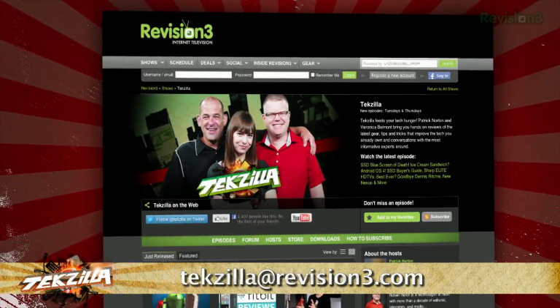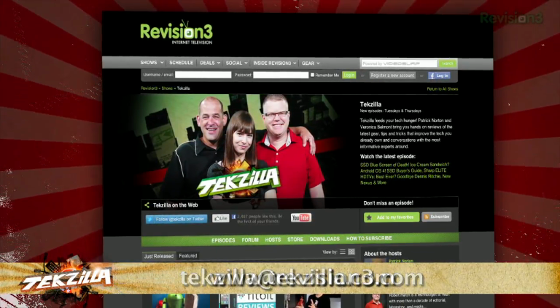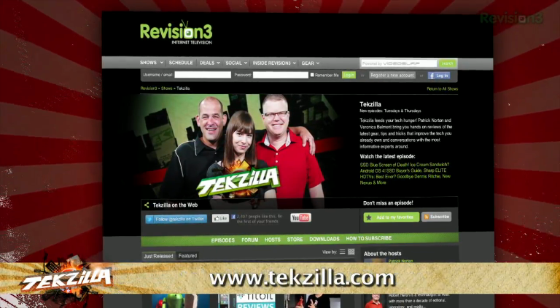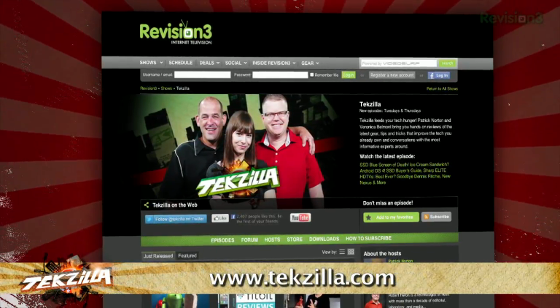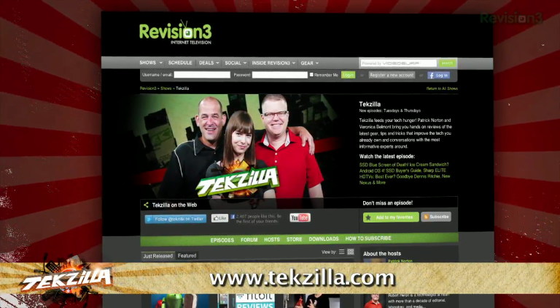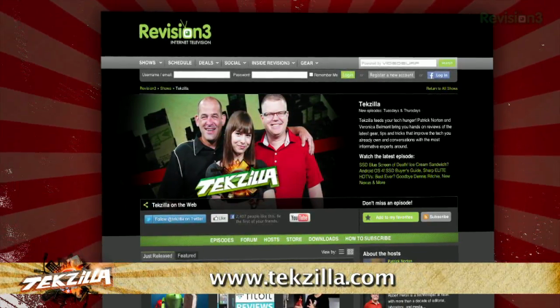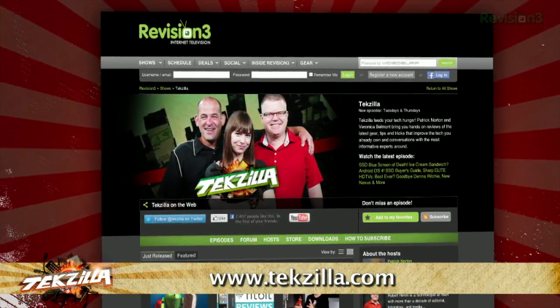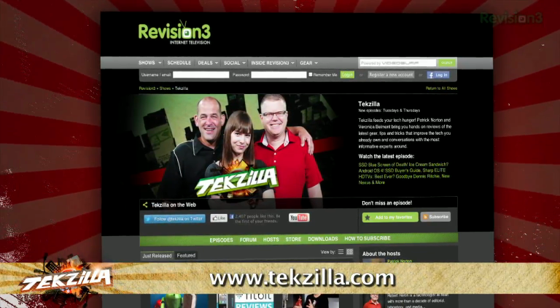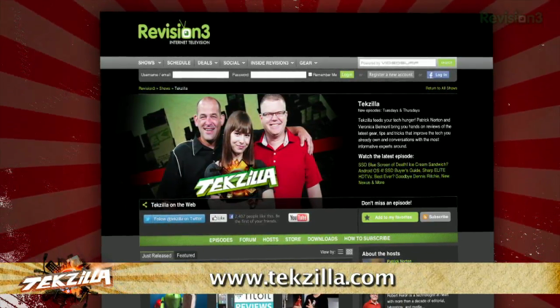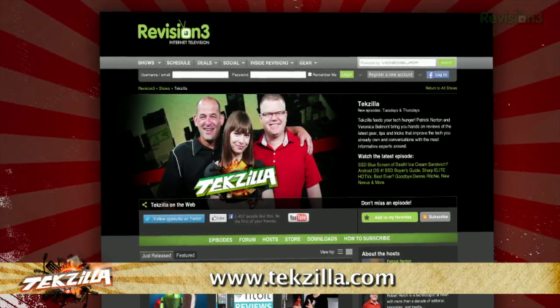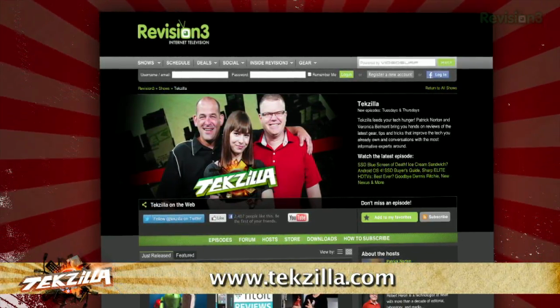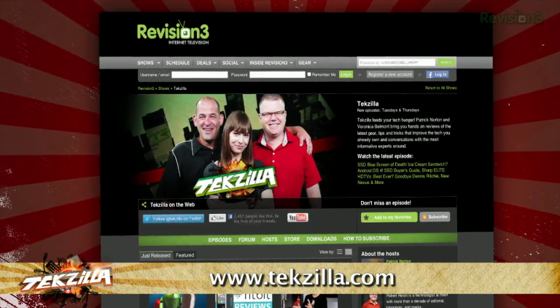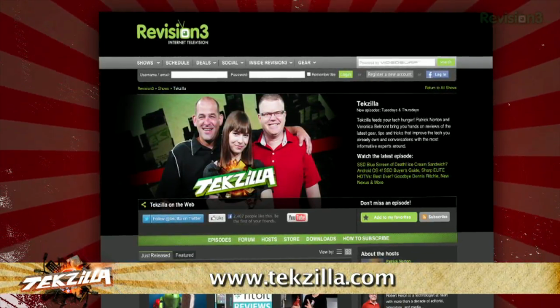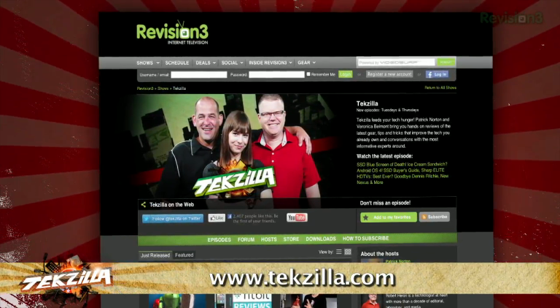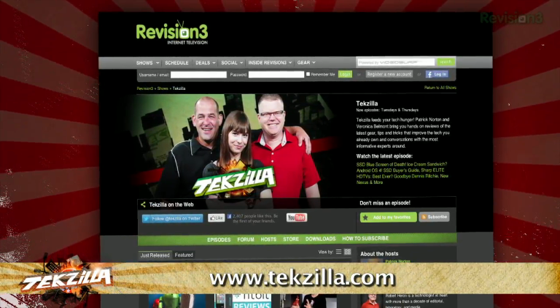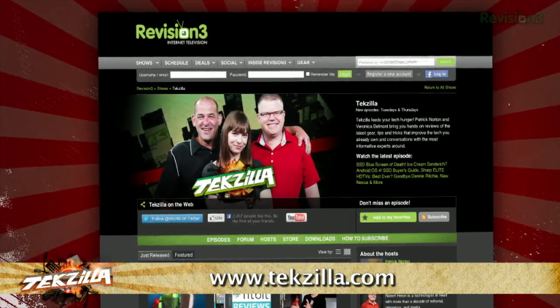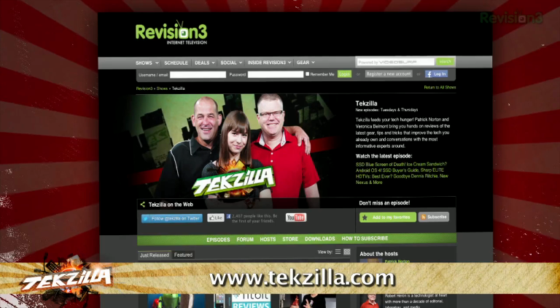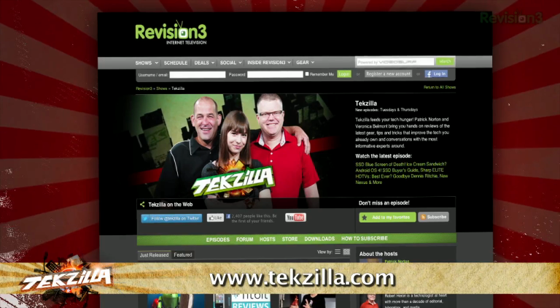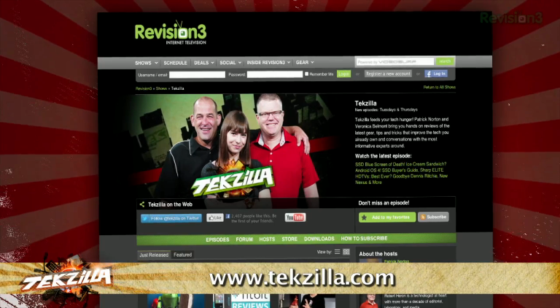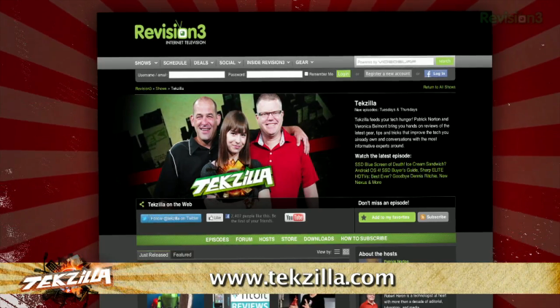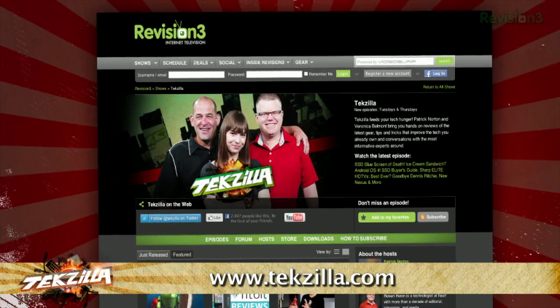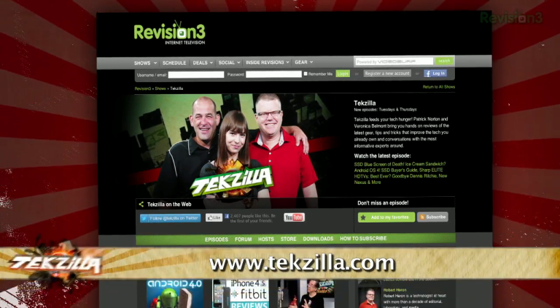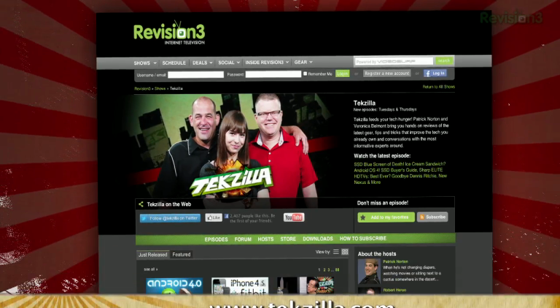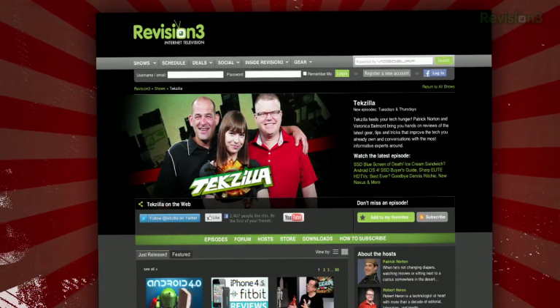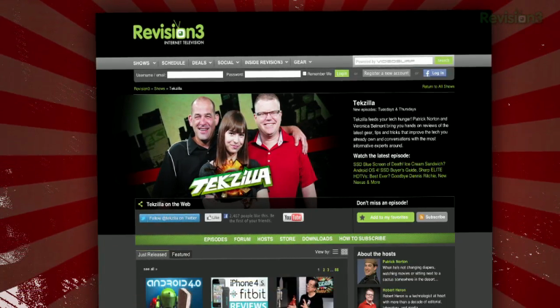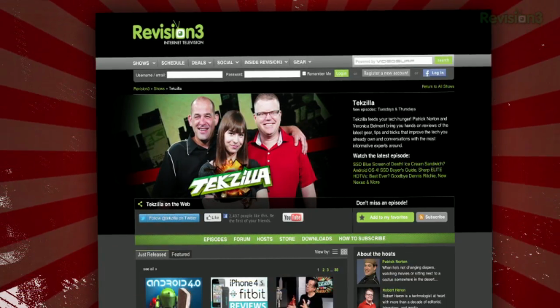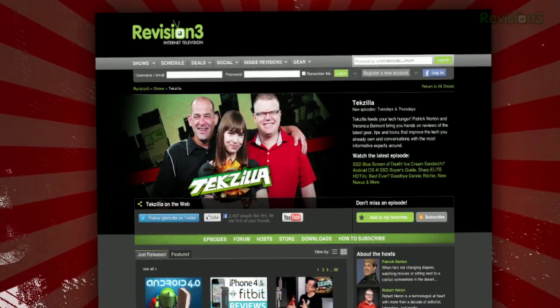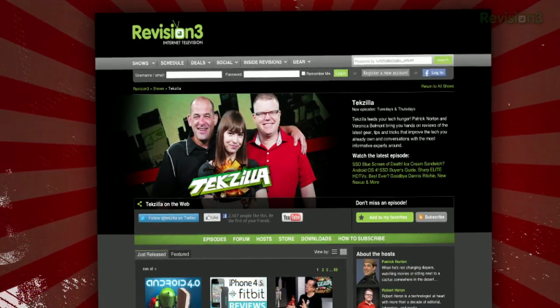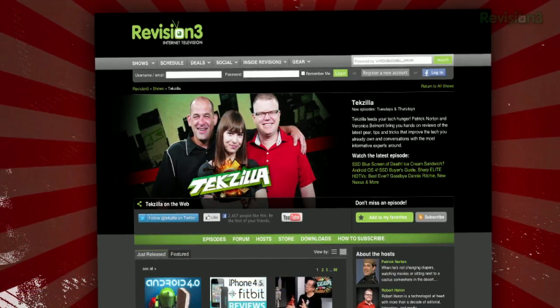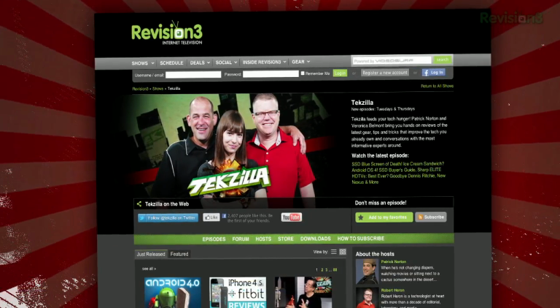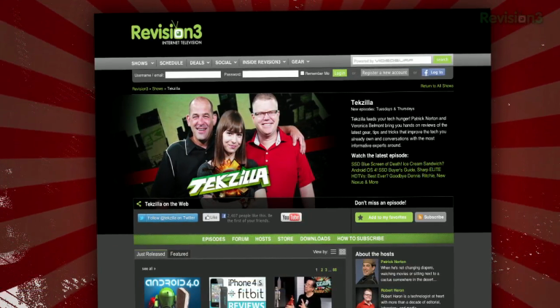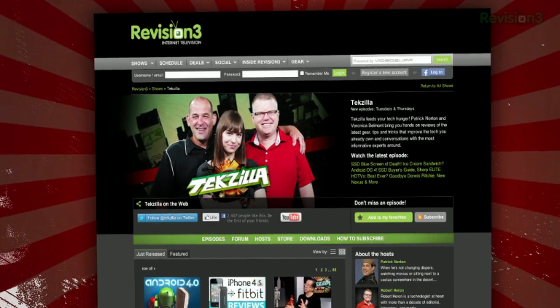And as always, tekzilla.com is the place to find more tips, tricks, product reviews, and how-to's.